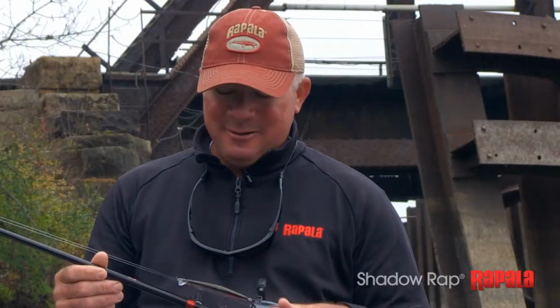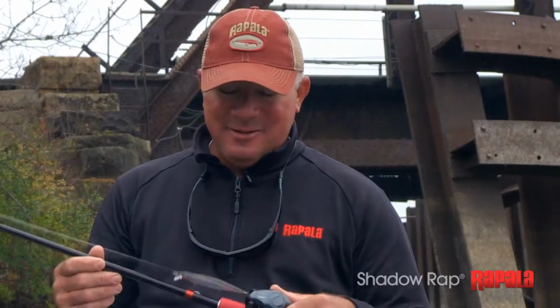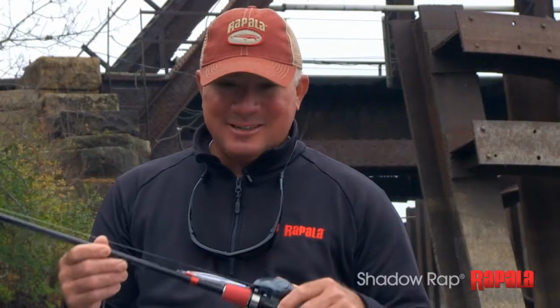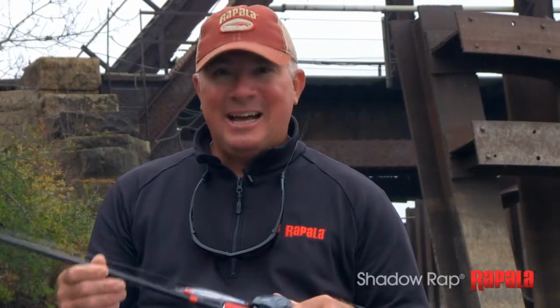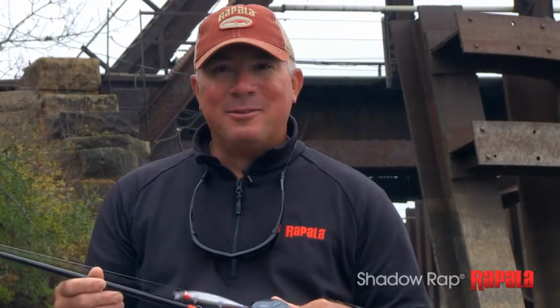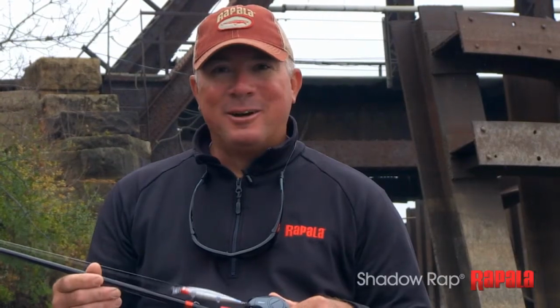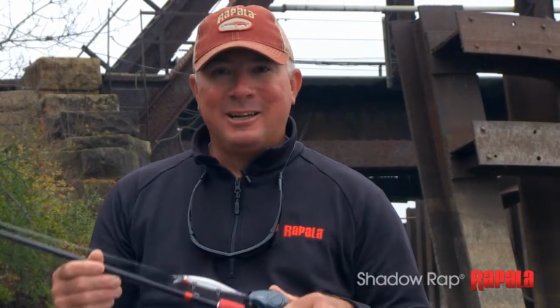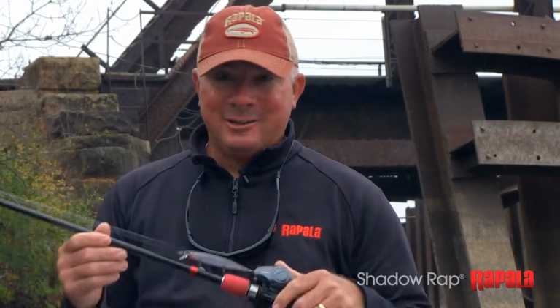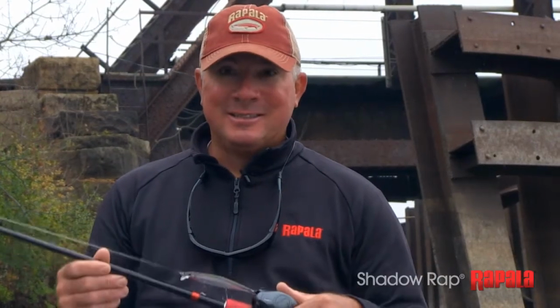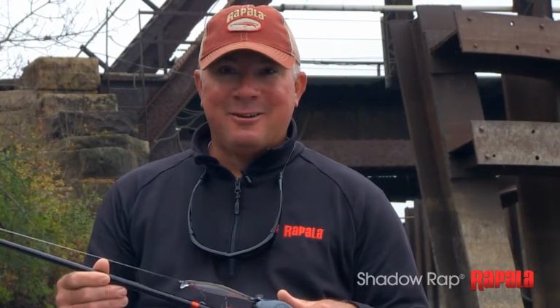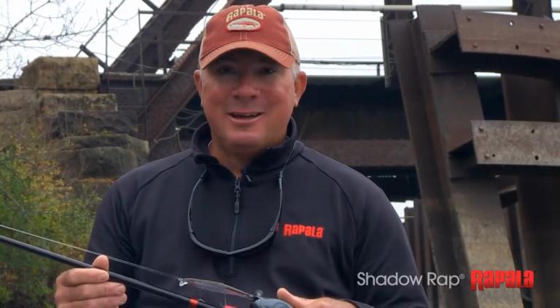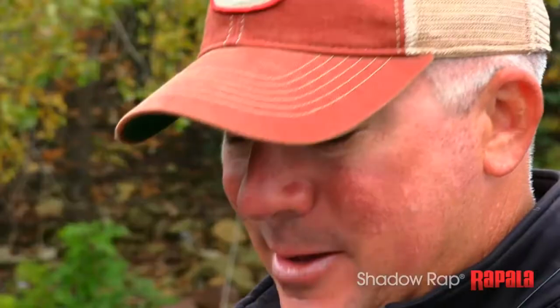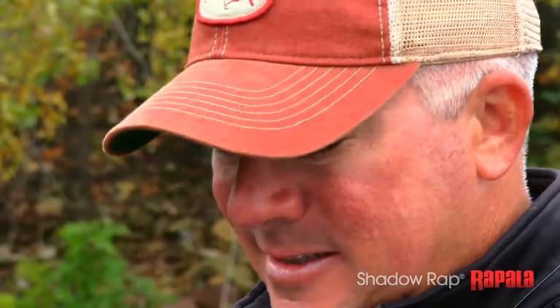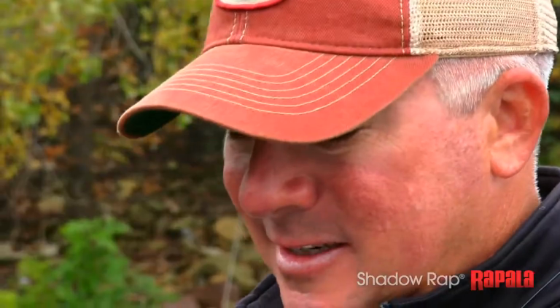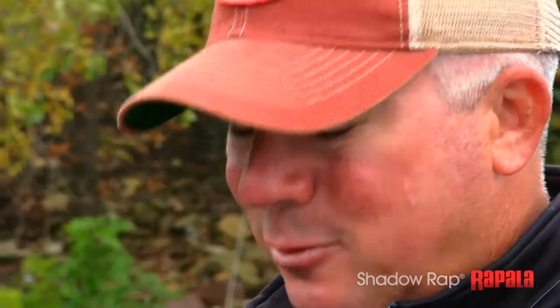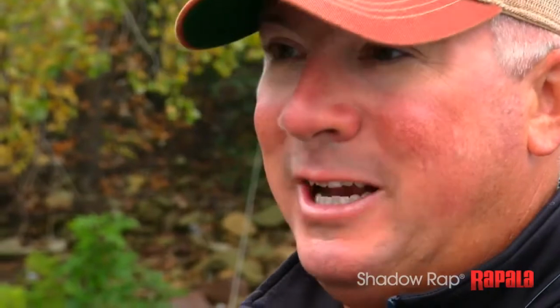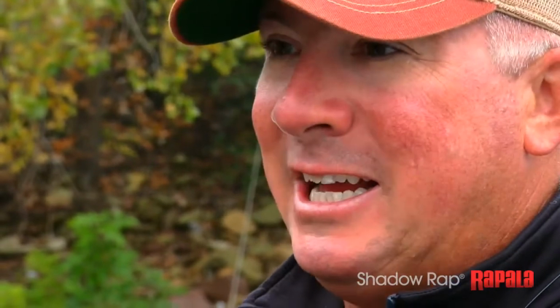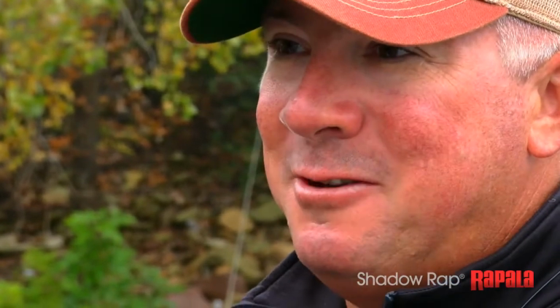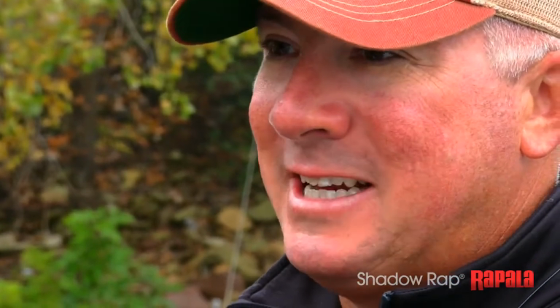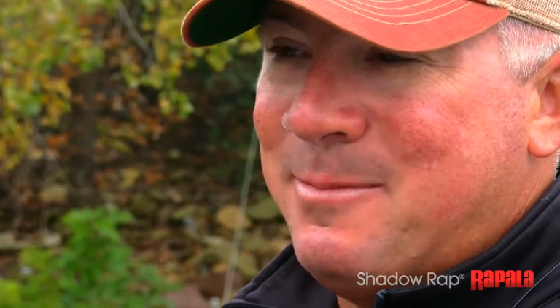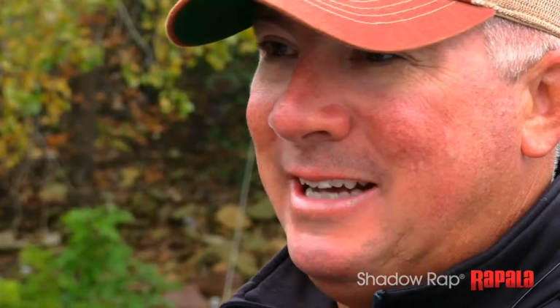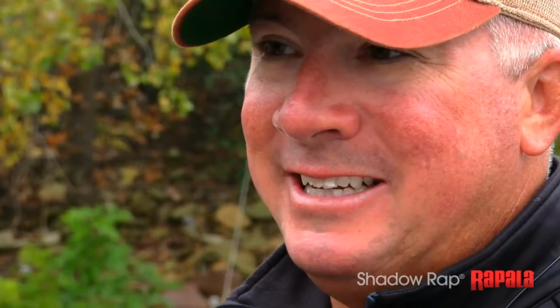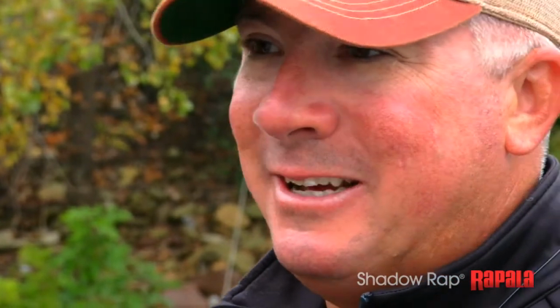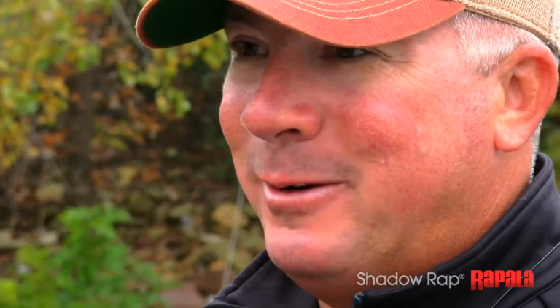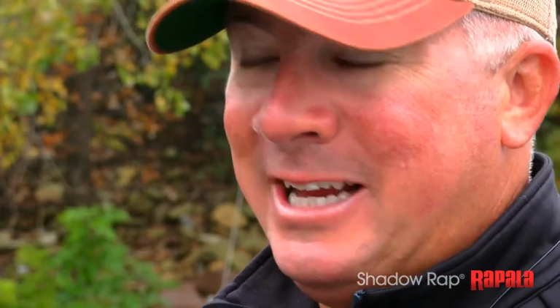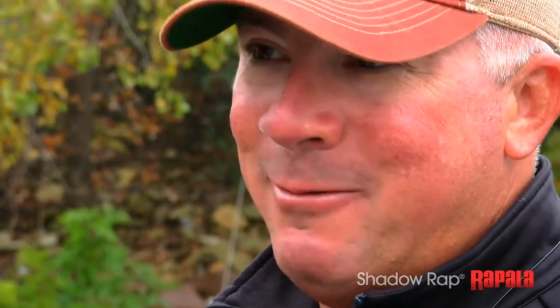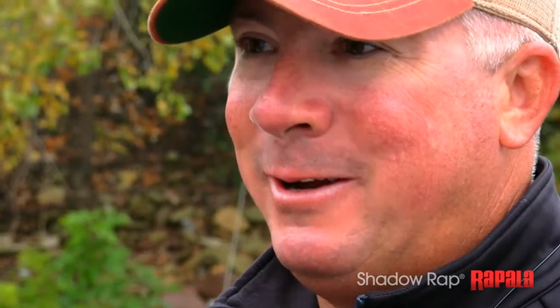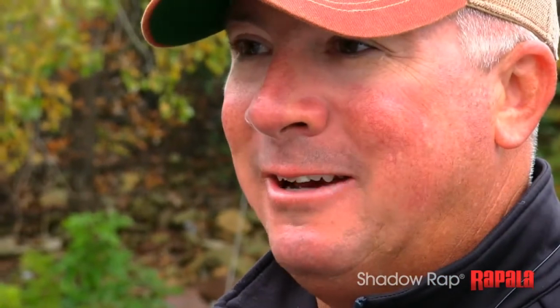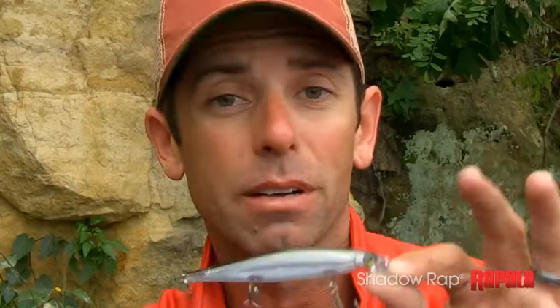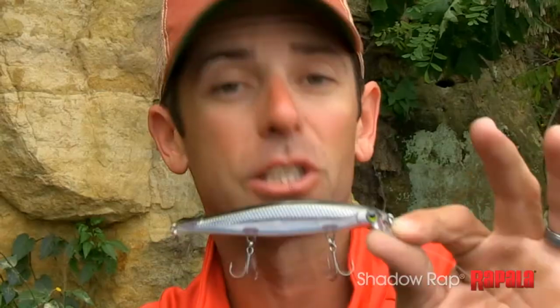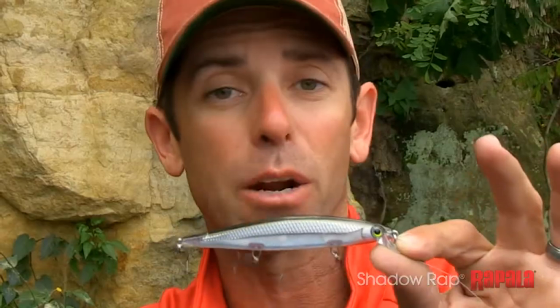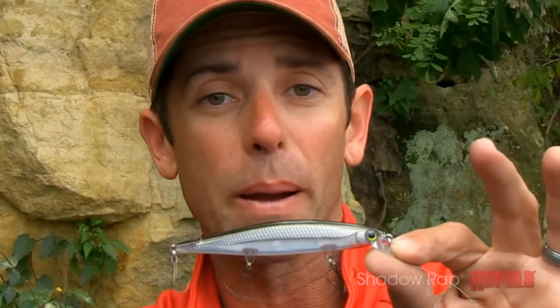There are obviously times where it'll excel, but this is a tool I can use to catch a bass any day of the week, anywhere we go. It's the Shadow Wrap.